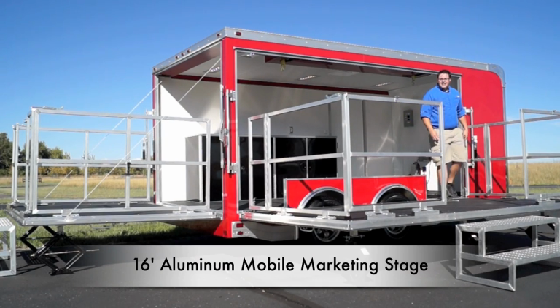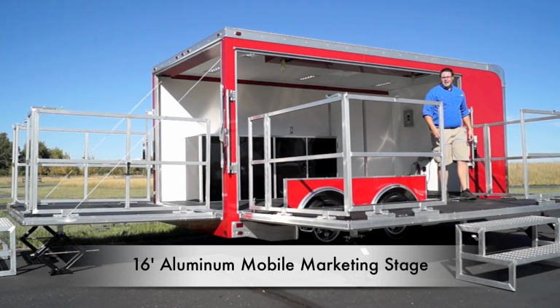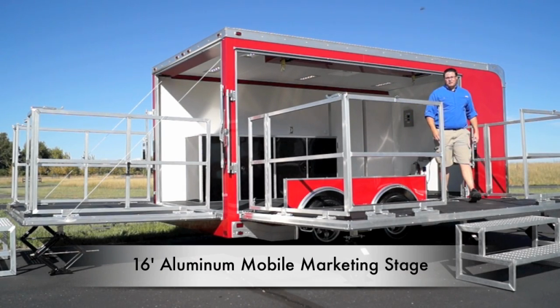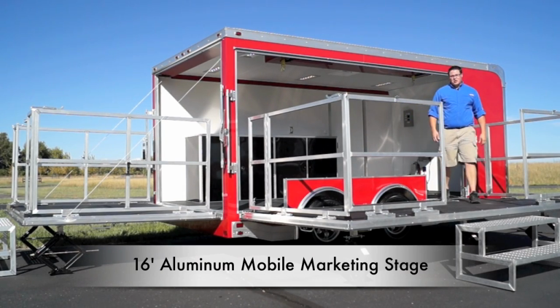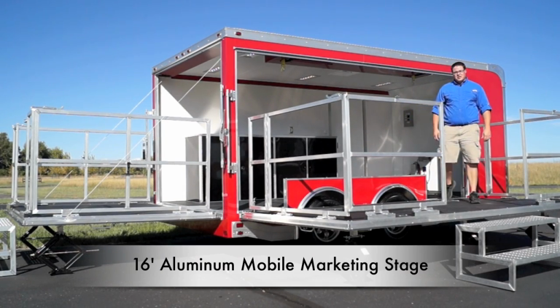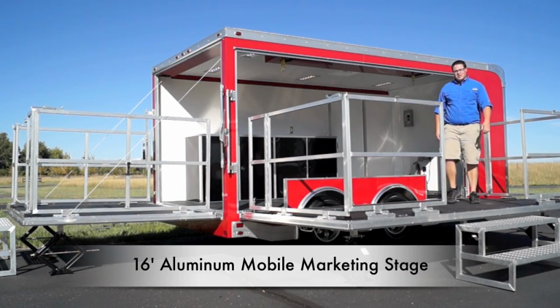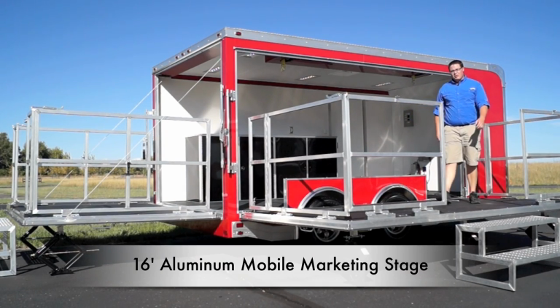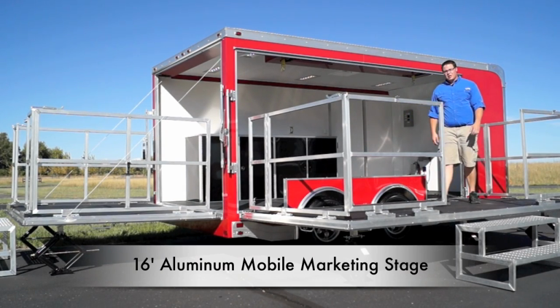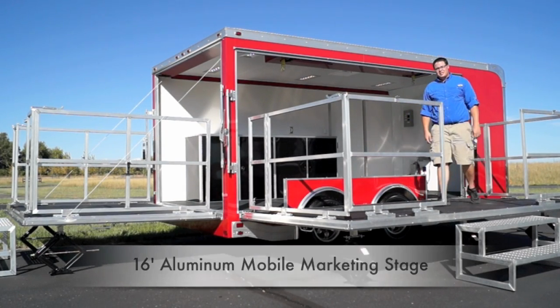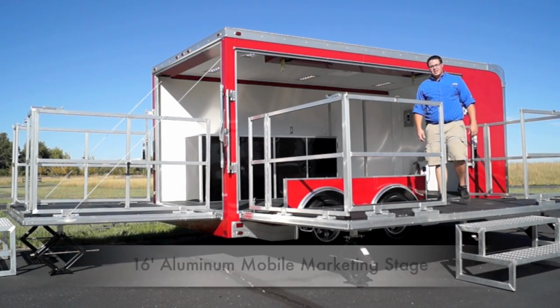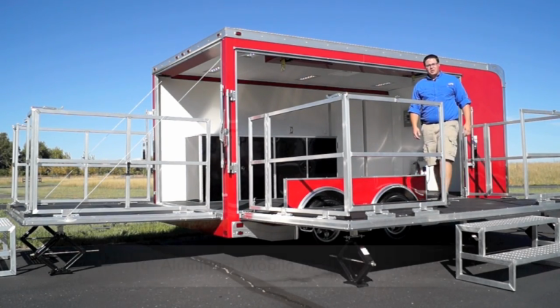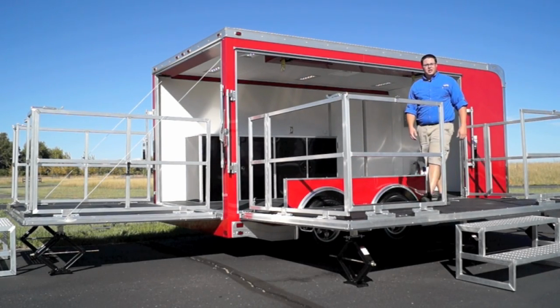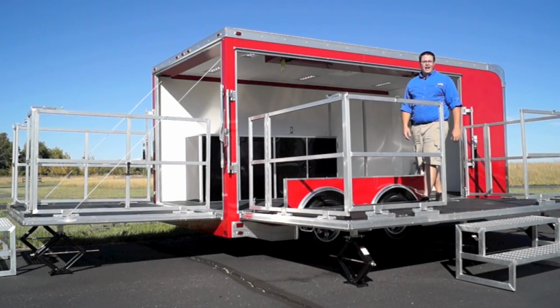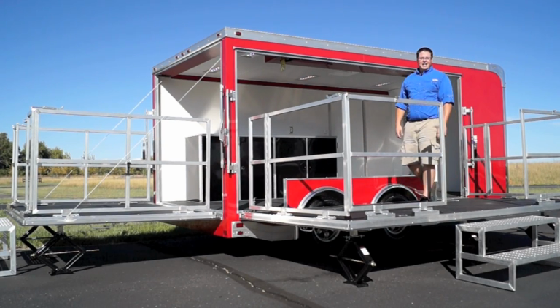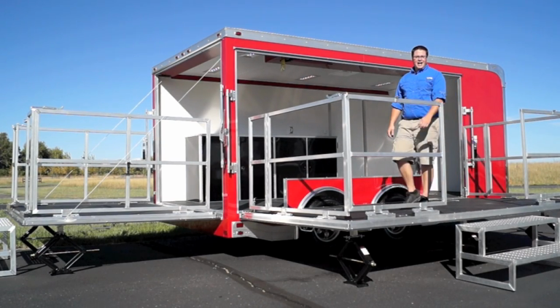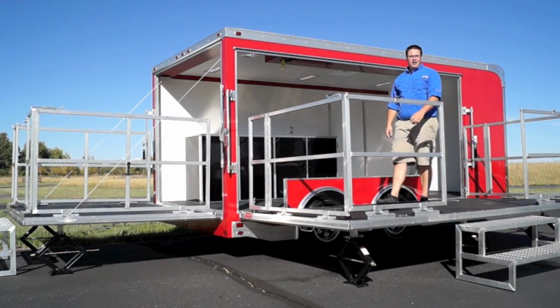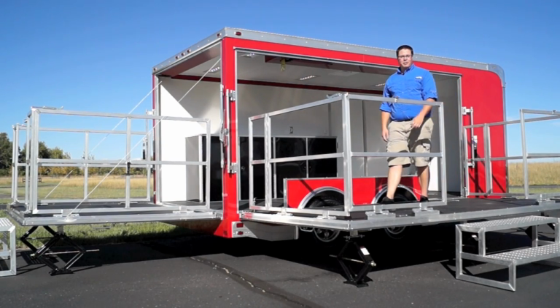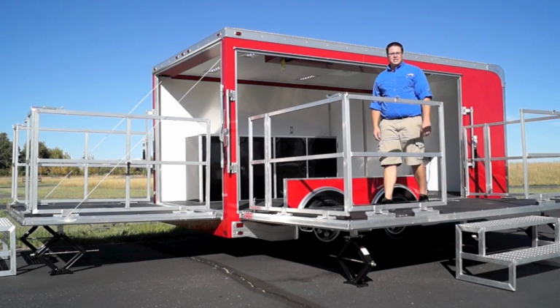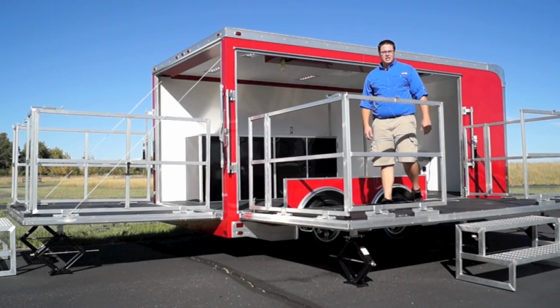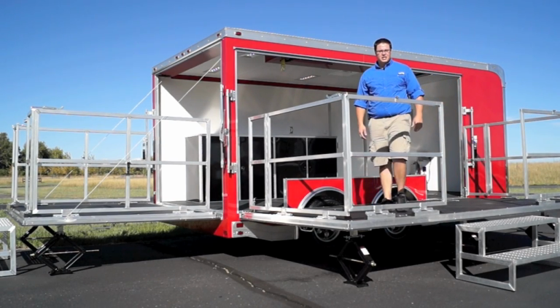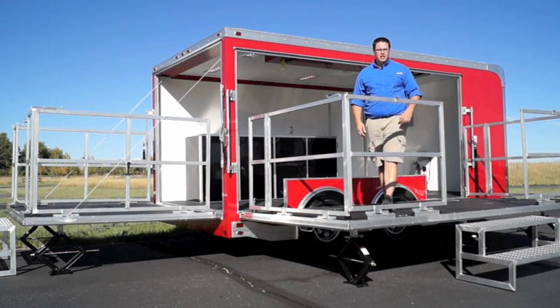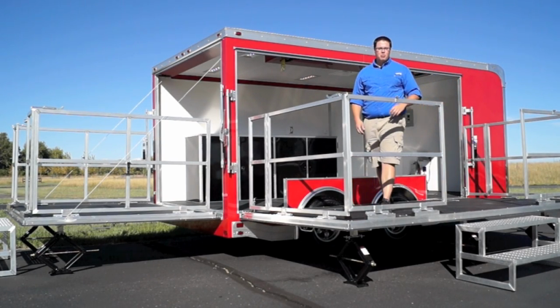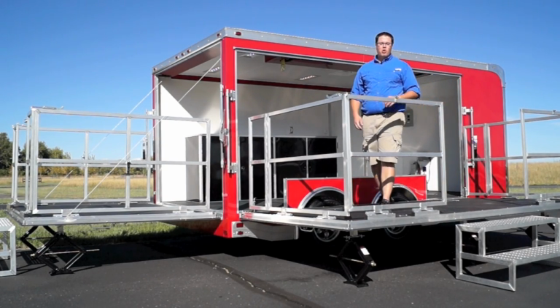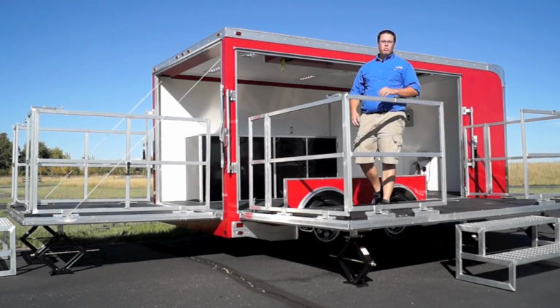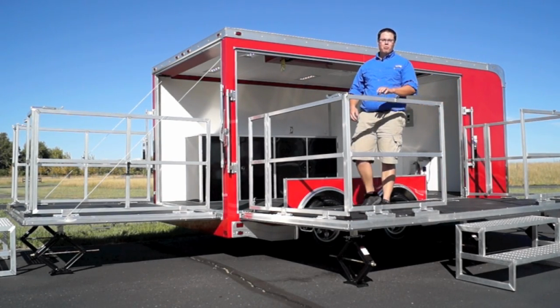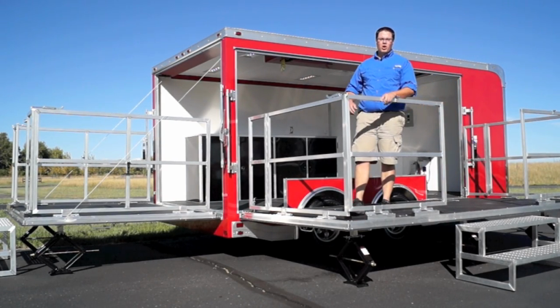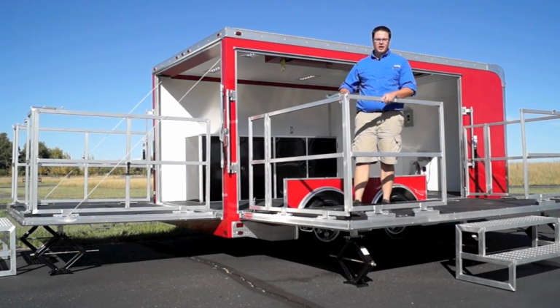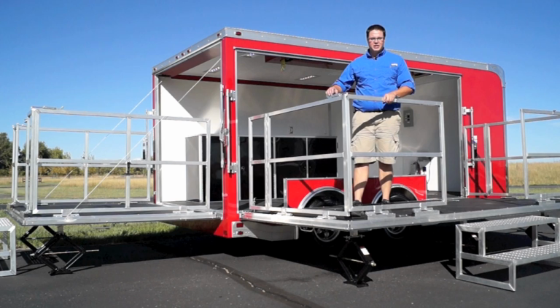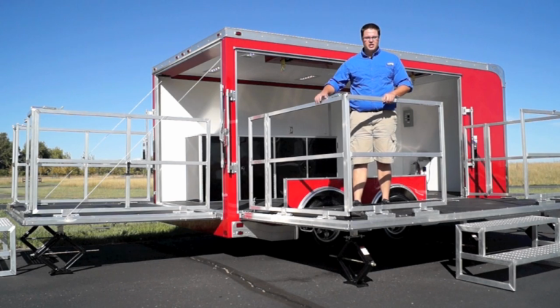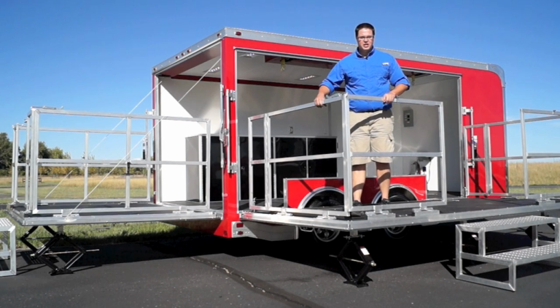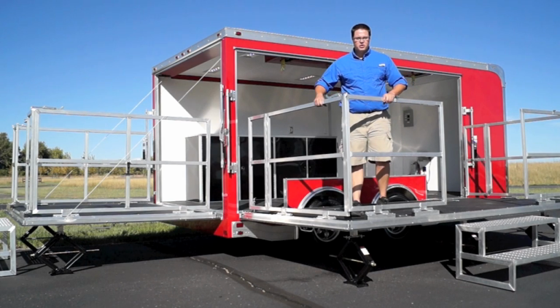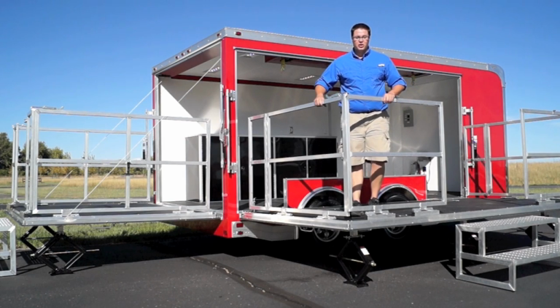Hey folks, so today we're going to be taking a look at our 8.5 x 16 mobile marketing stage trailer.